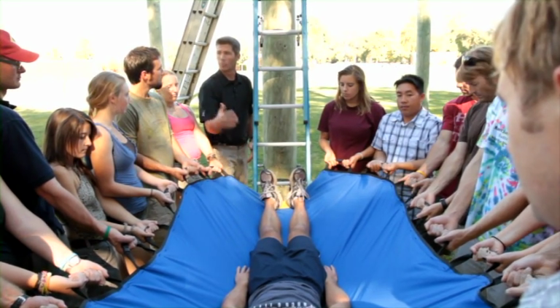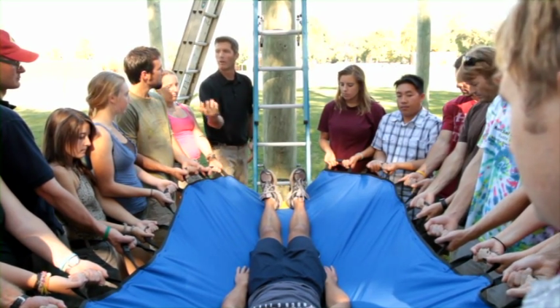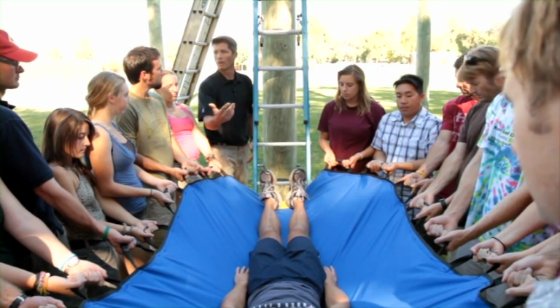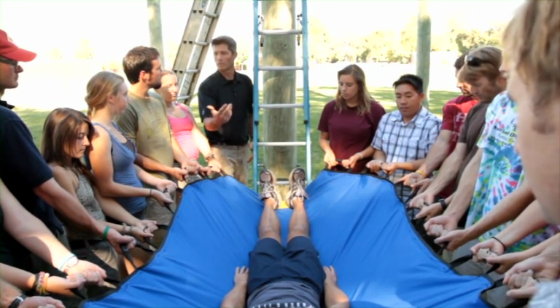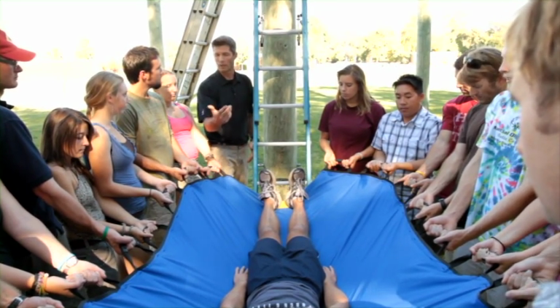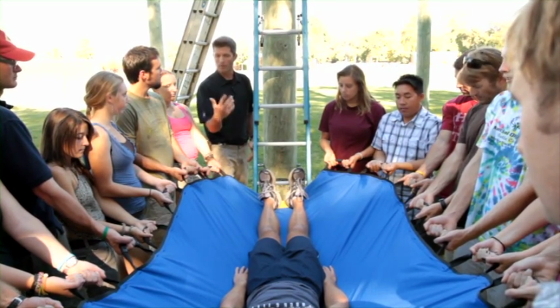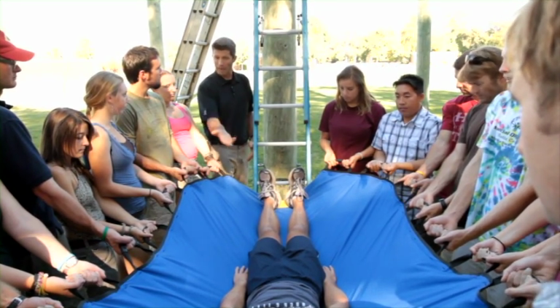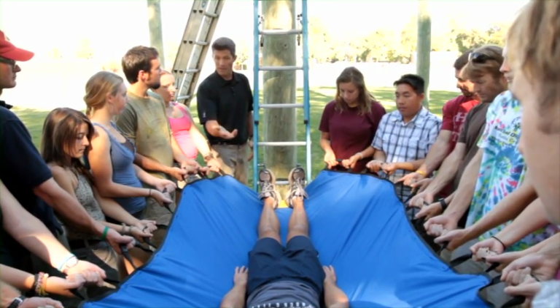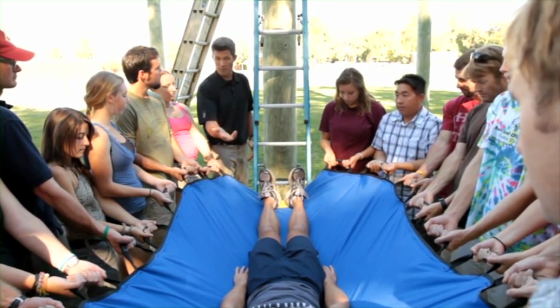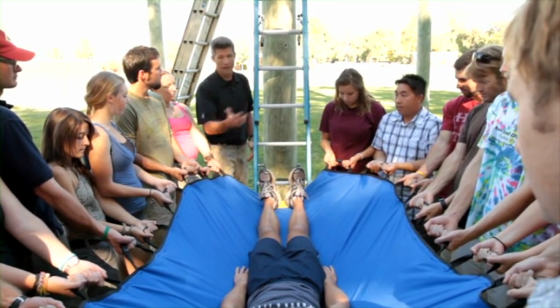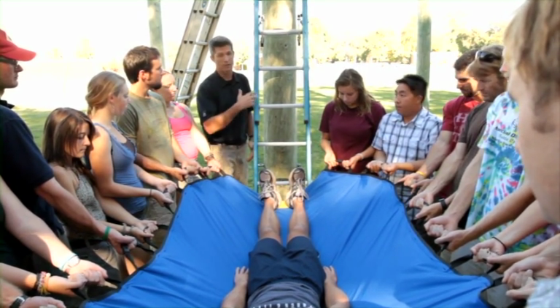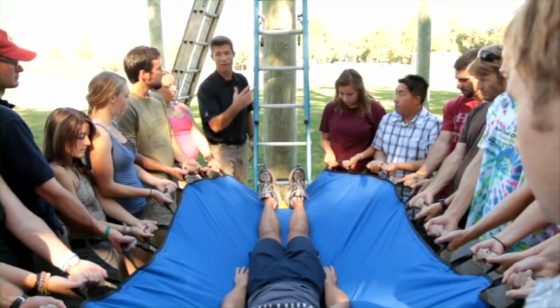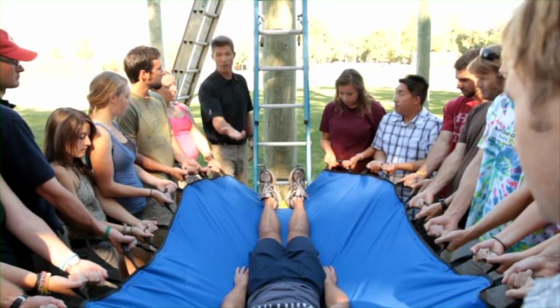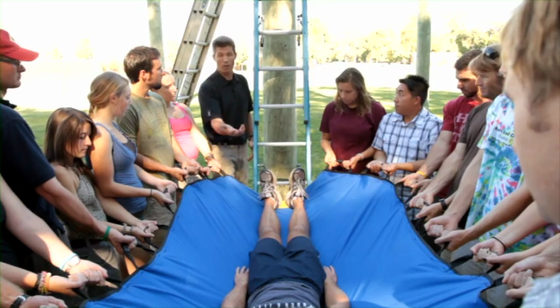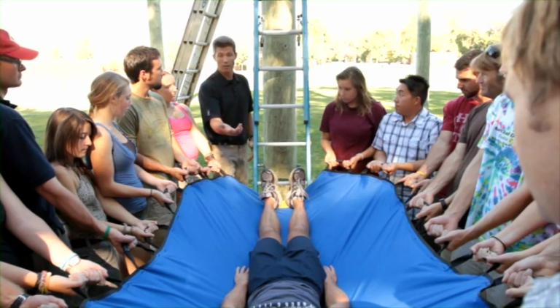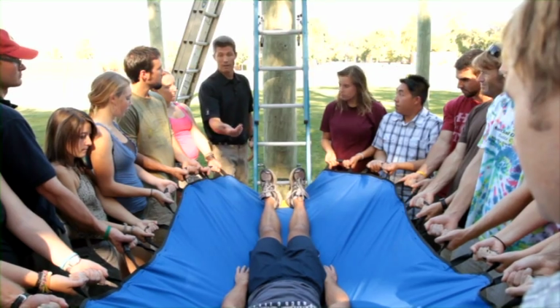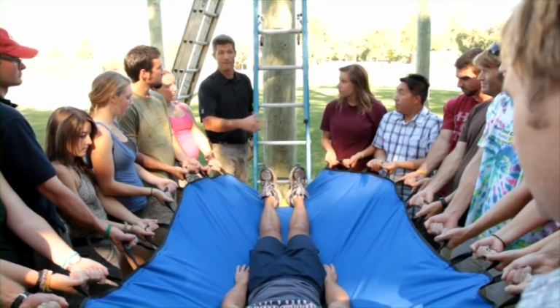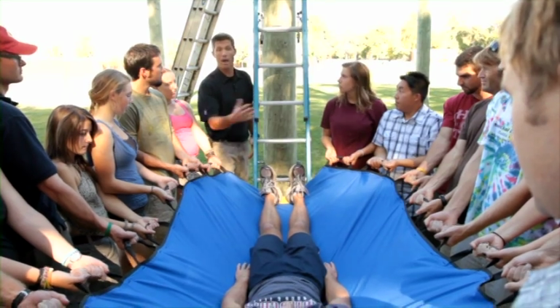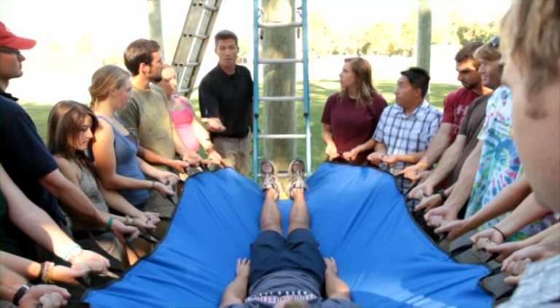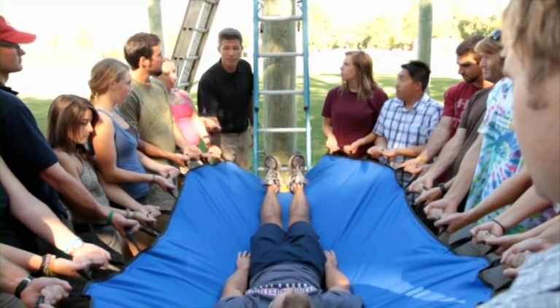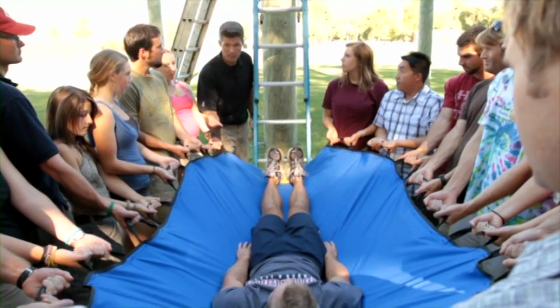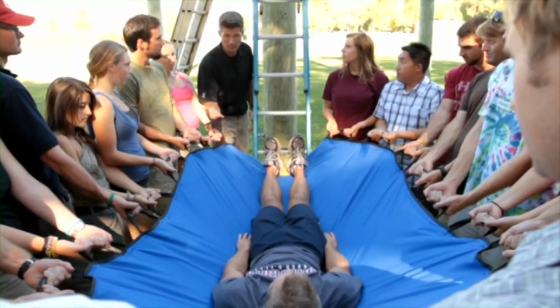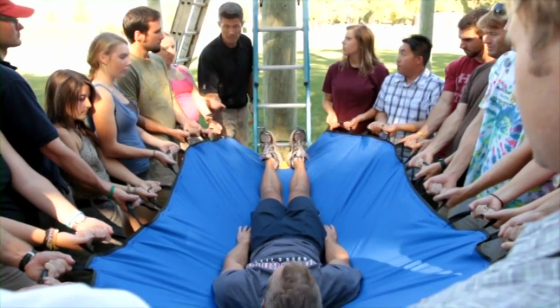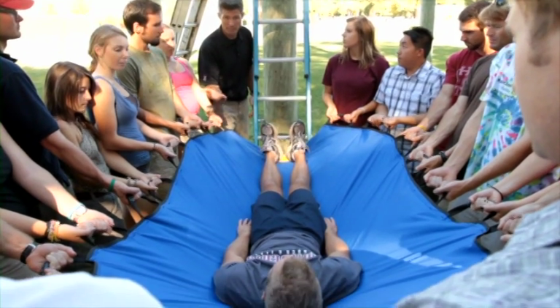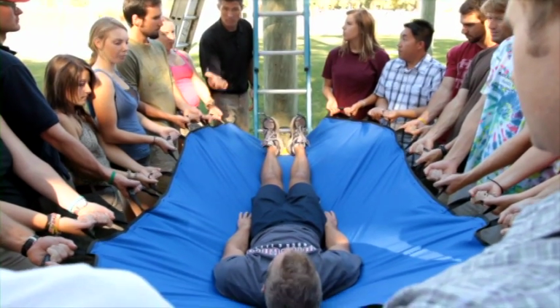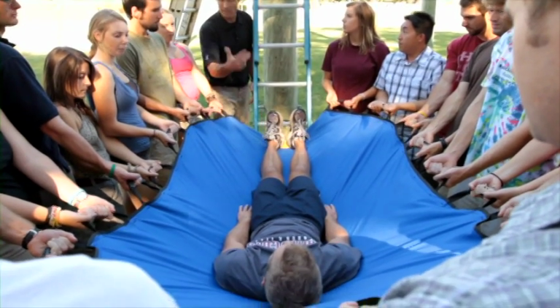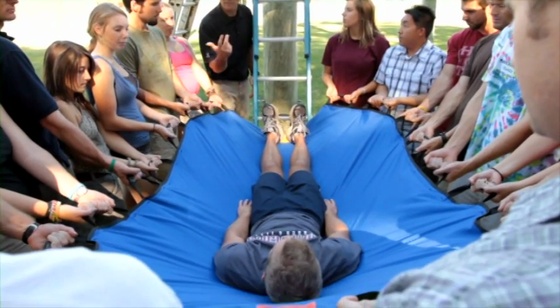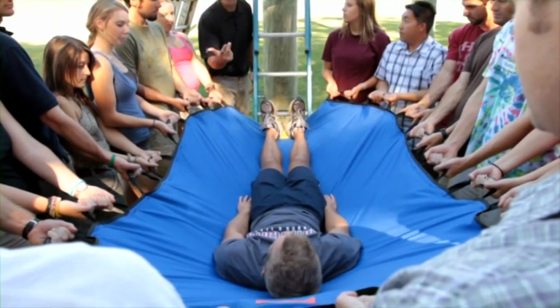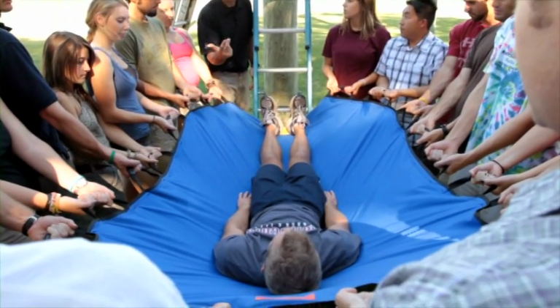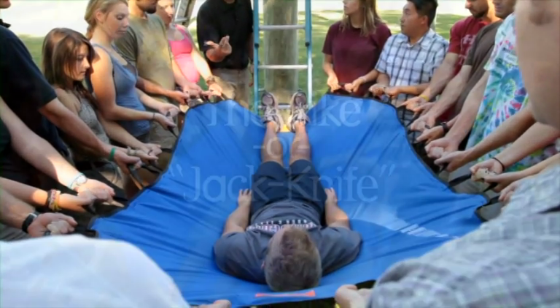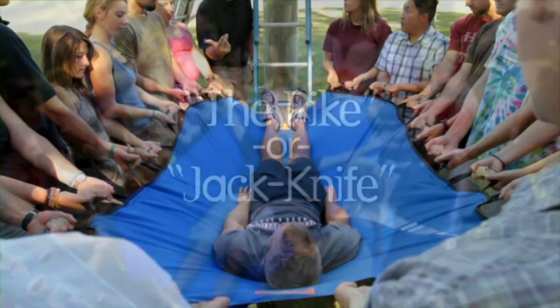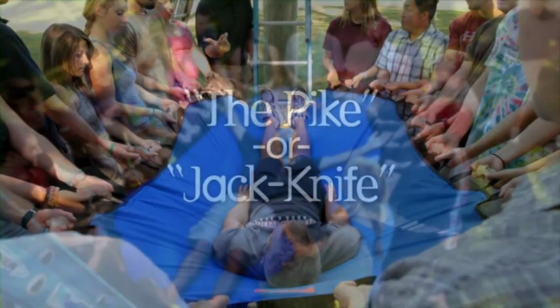If he fell right in here with the jackknife technique, we're all going to share it. I'm going to ask you to actually fall not perfectly a few times so we can see how that works.